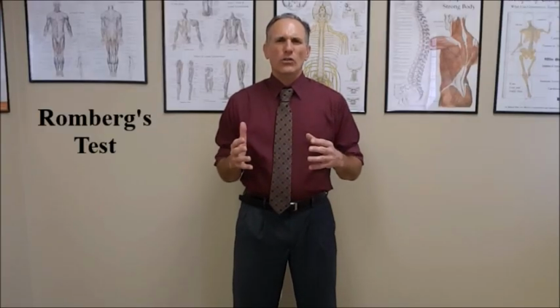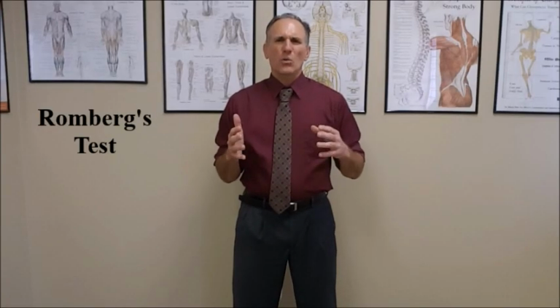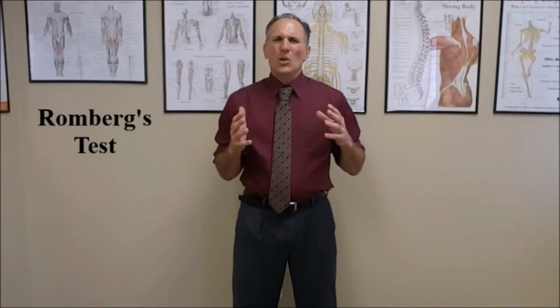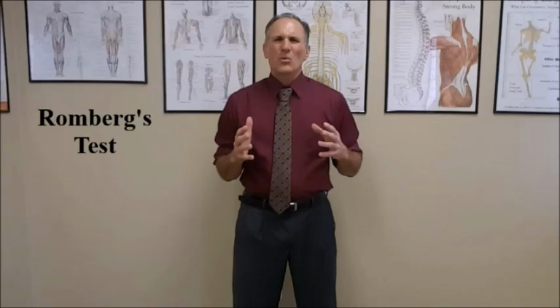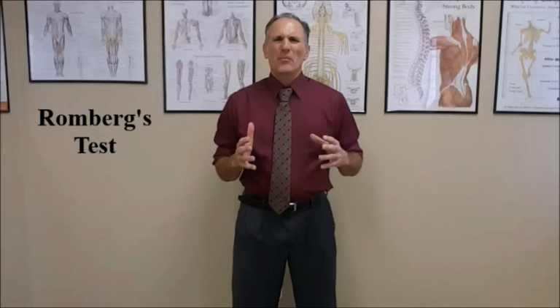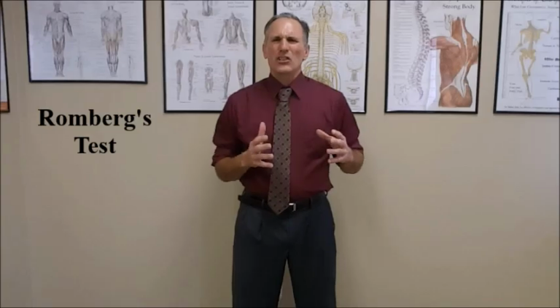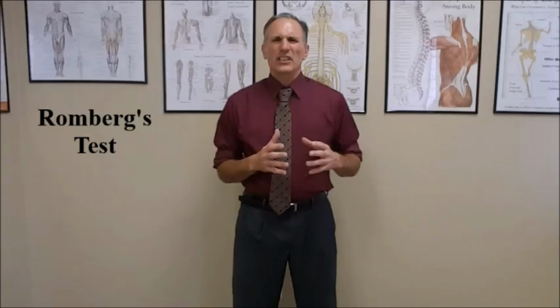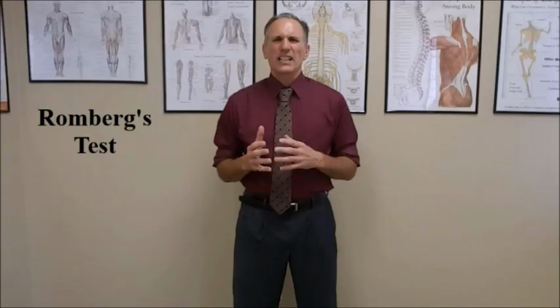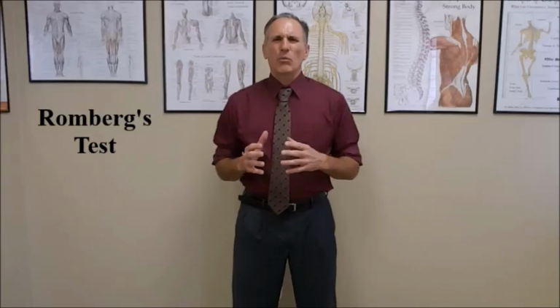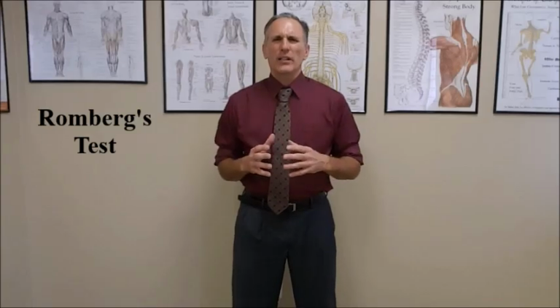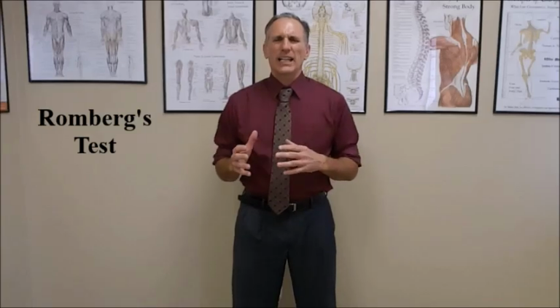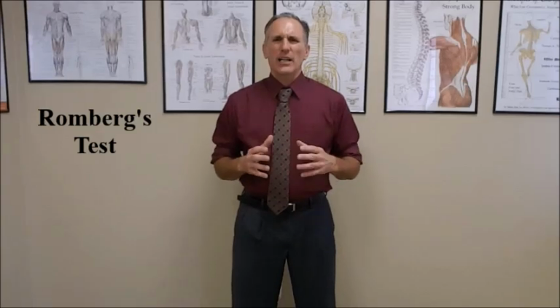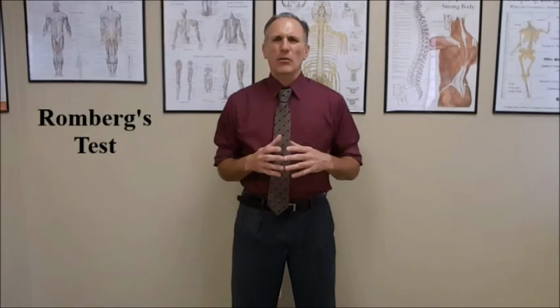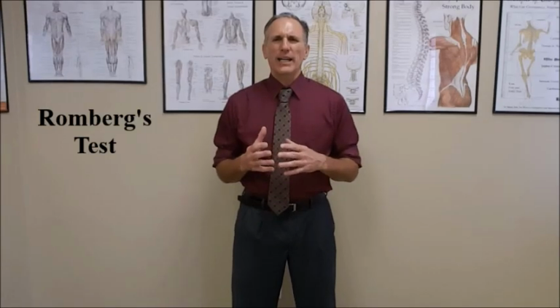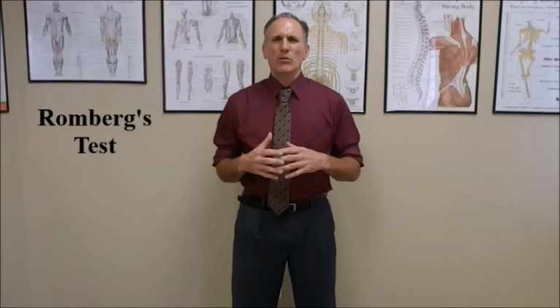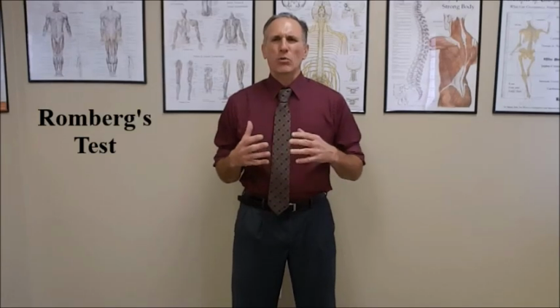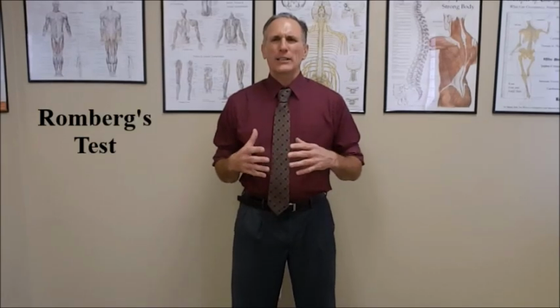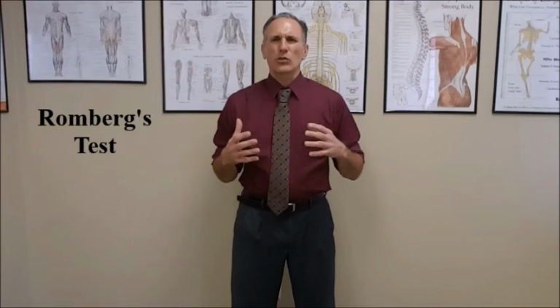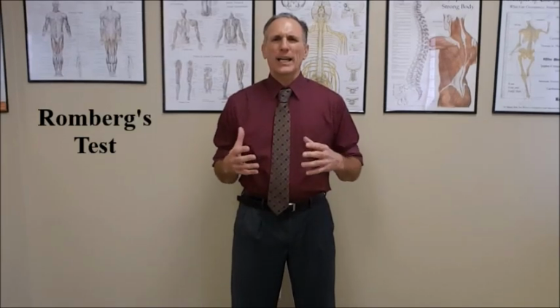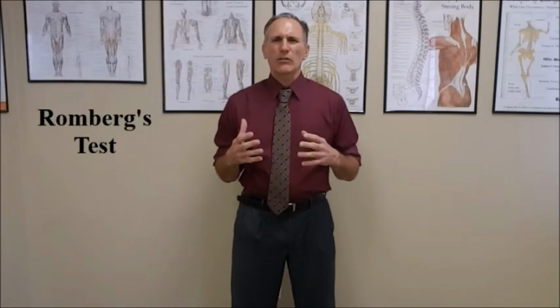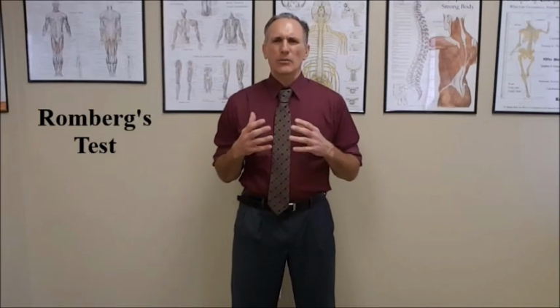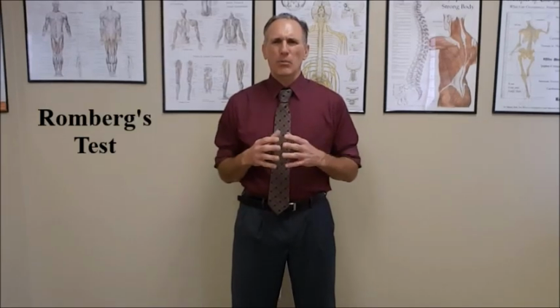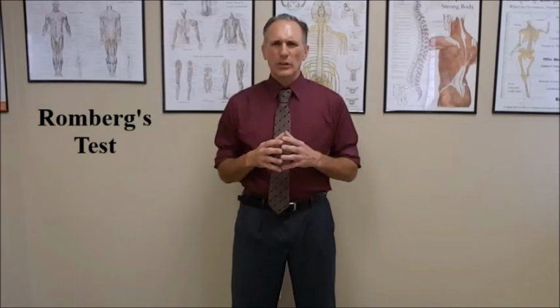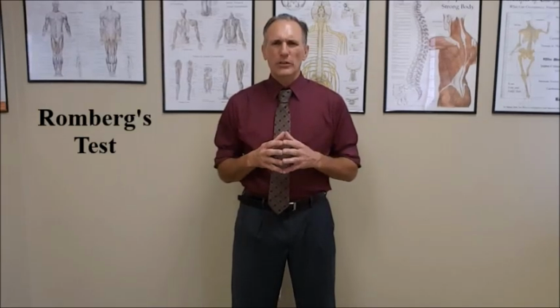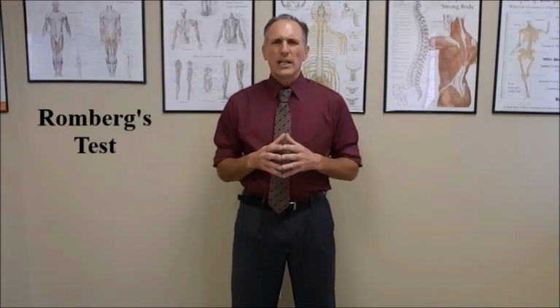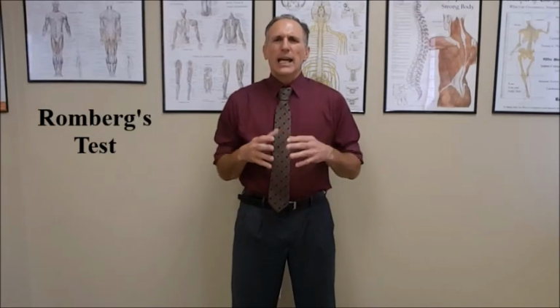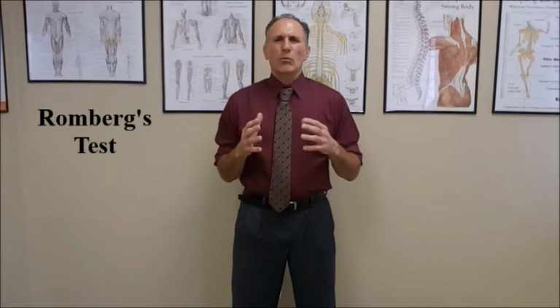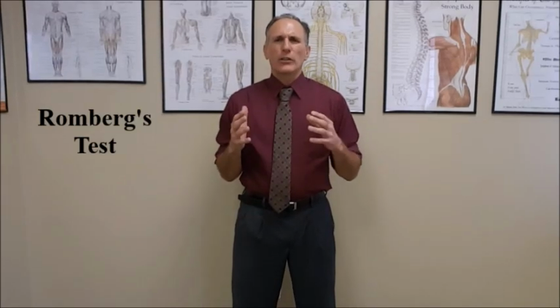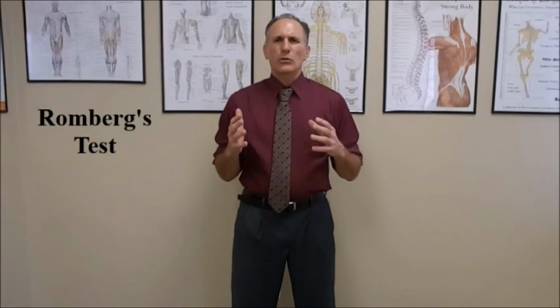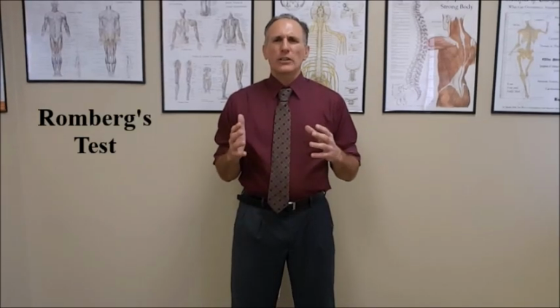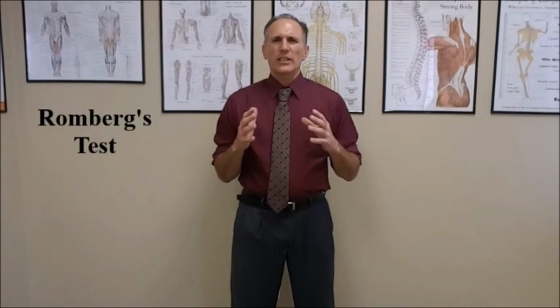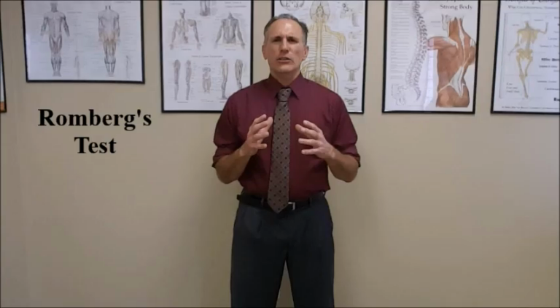Also, we want to make sure that they're not wearing any type of ankle braces or ankle supports. And when you're doing this test,